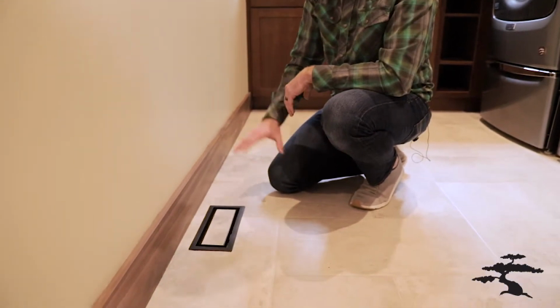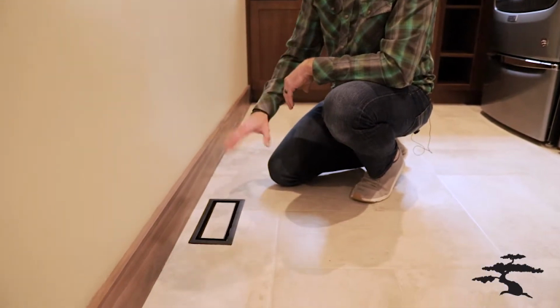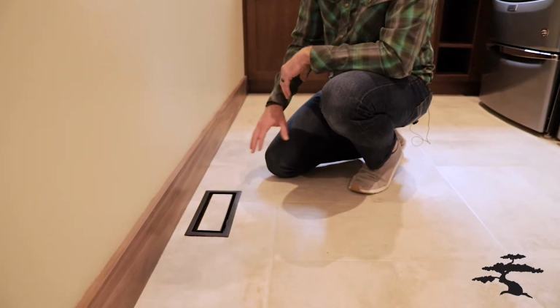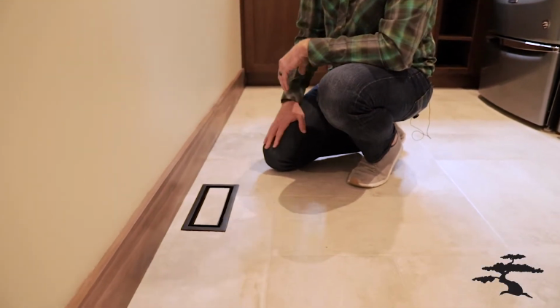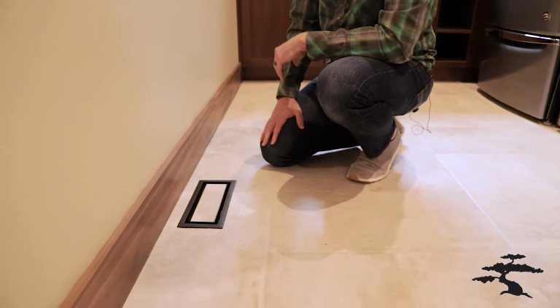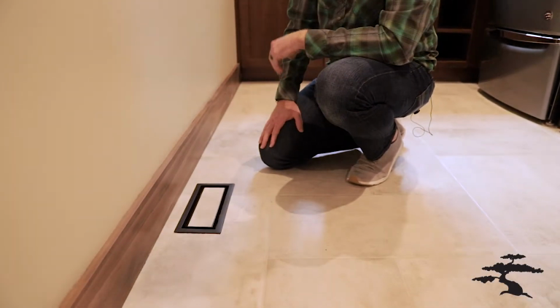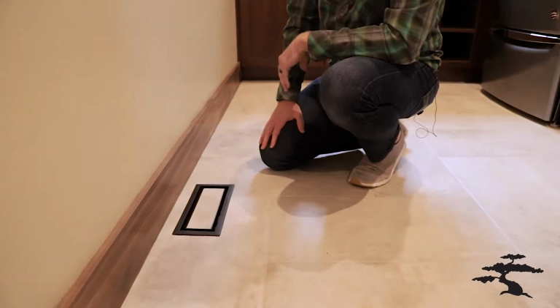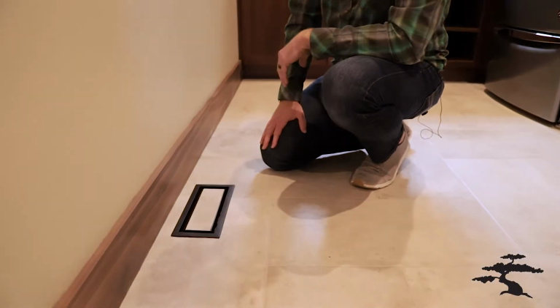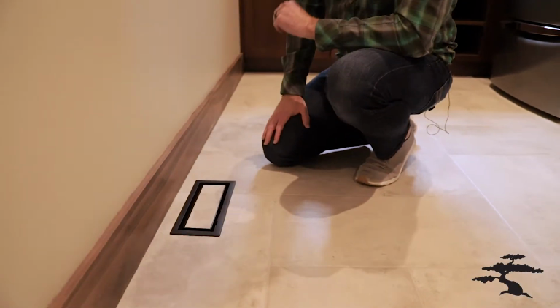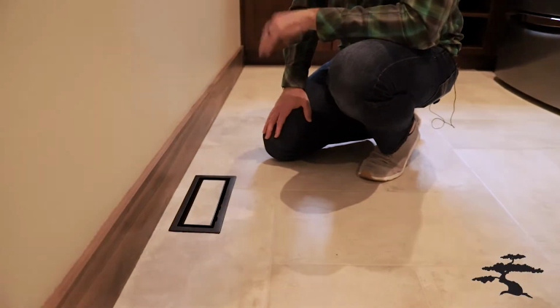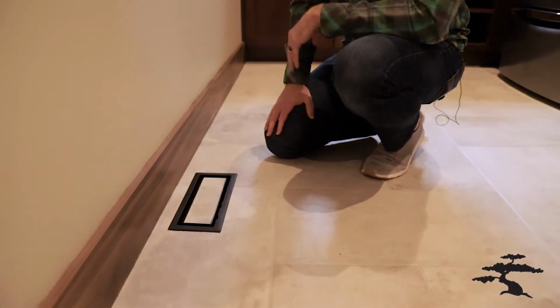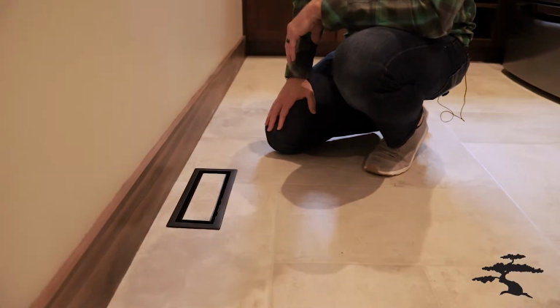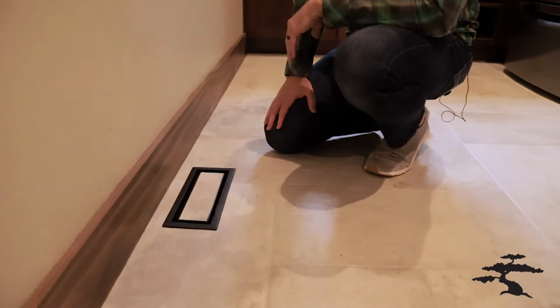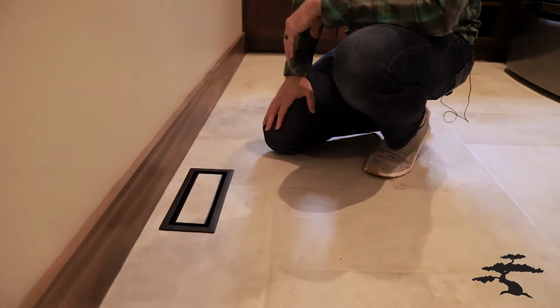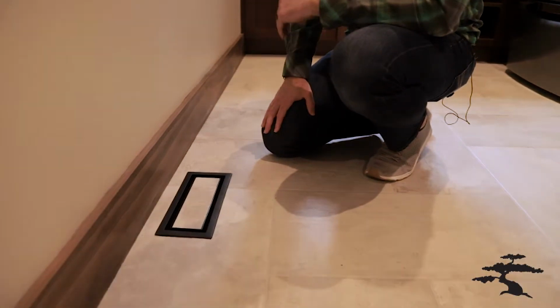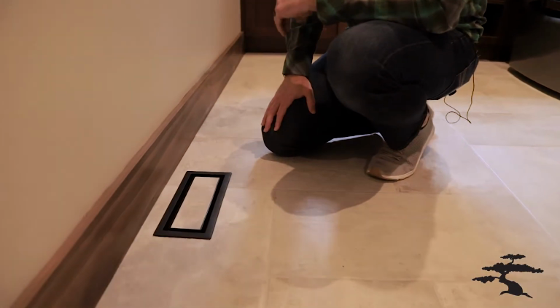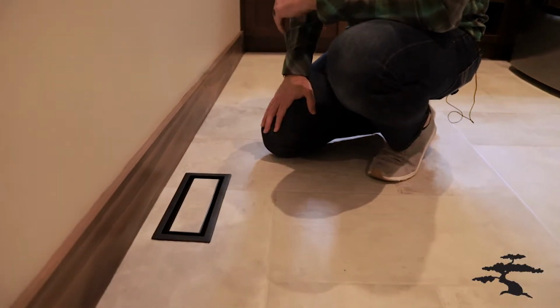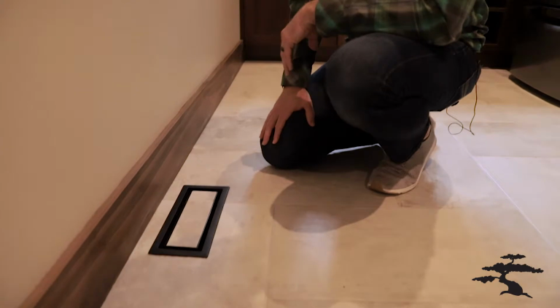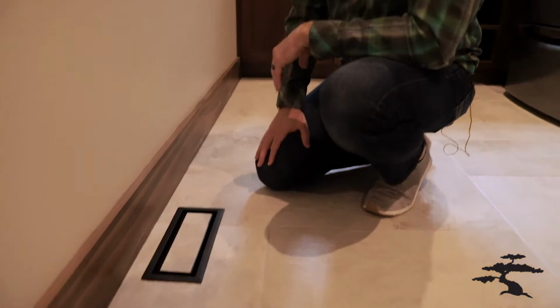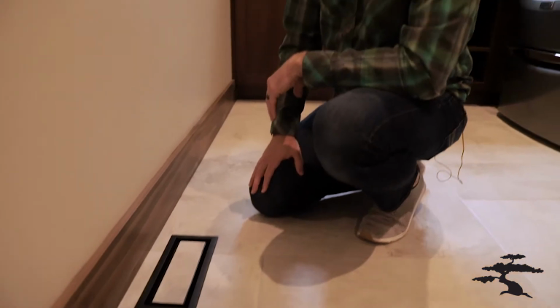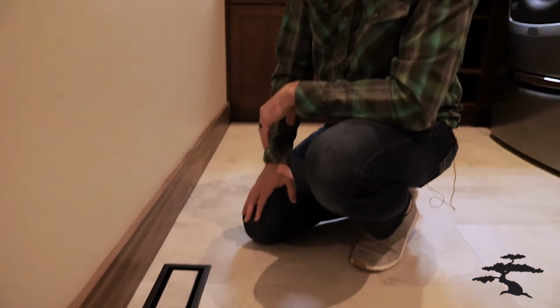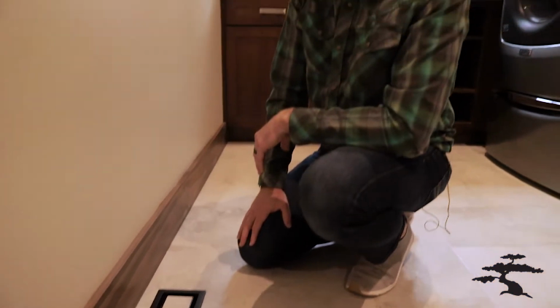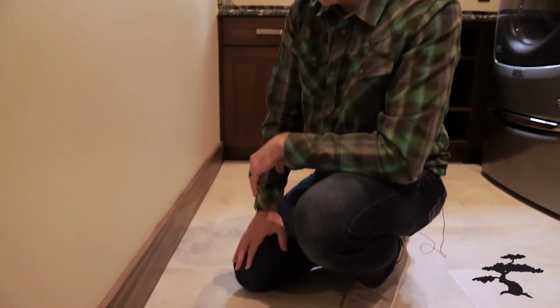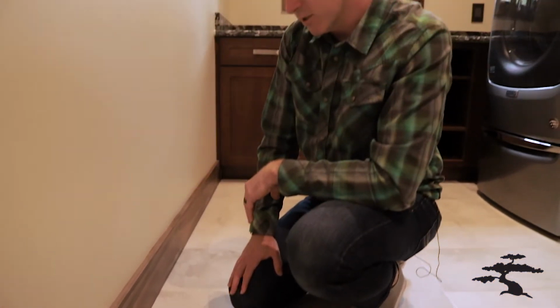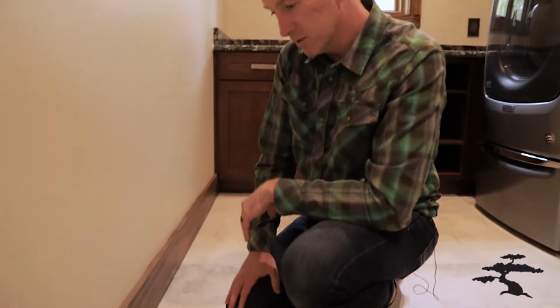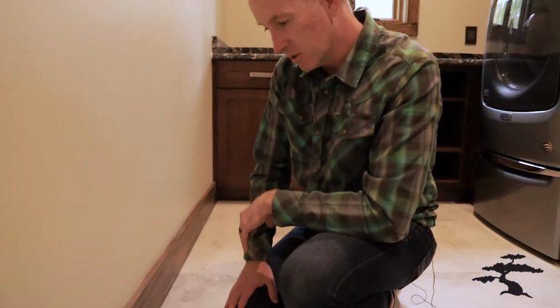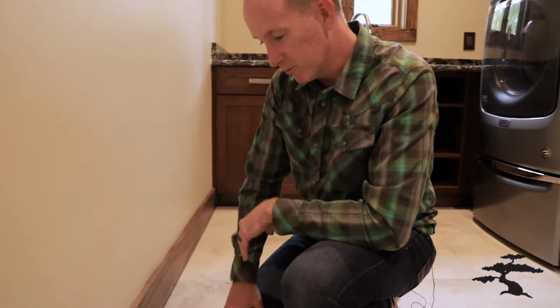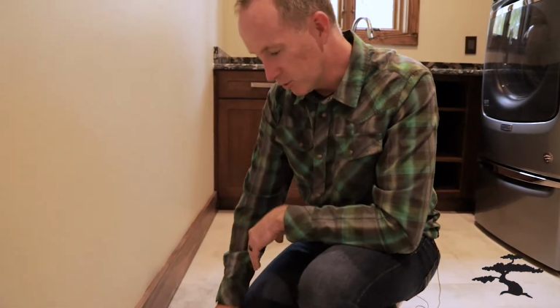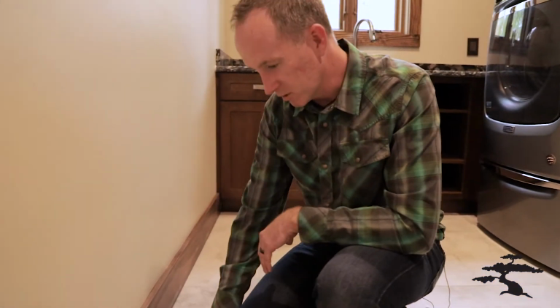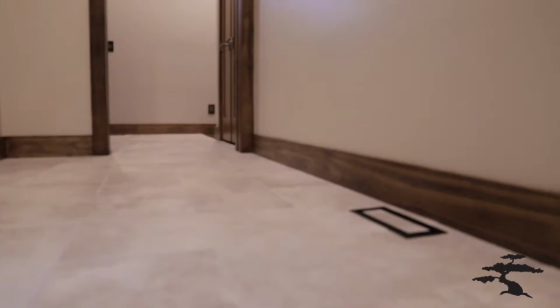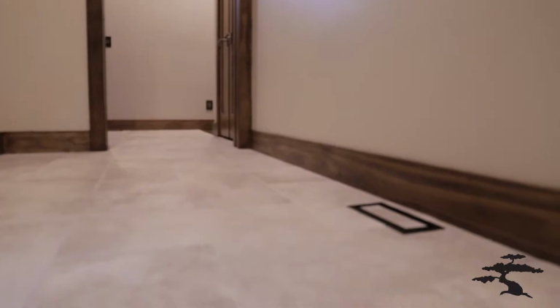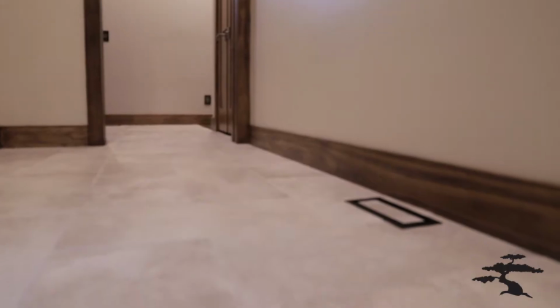We've done these vents with tile, with luxury vinyl floor, and now we're looking to start doing drywall returns and hardwood floors on our next house.